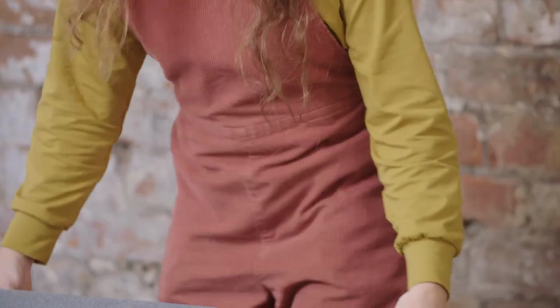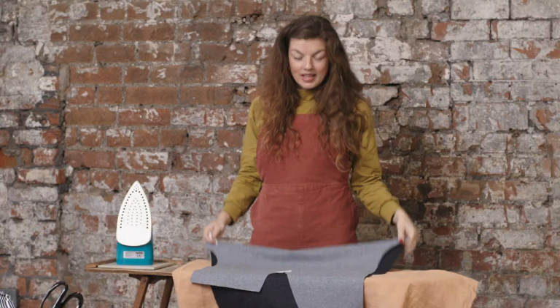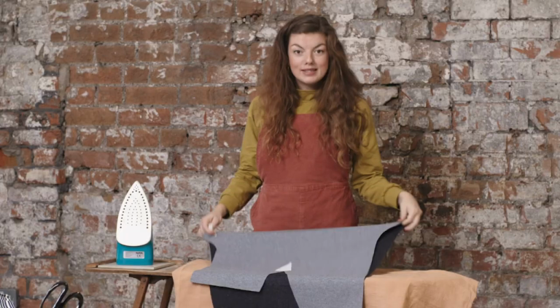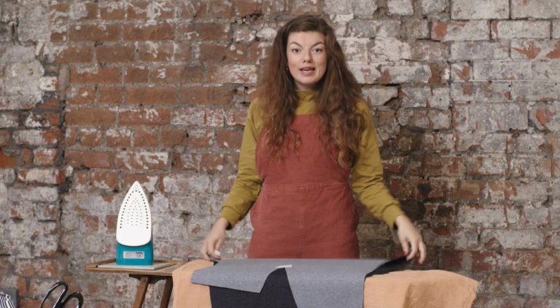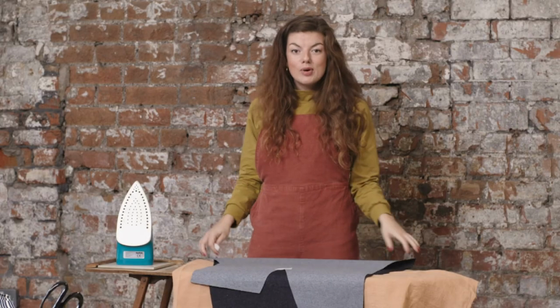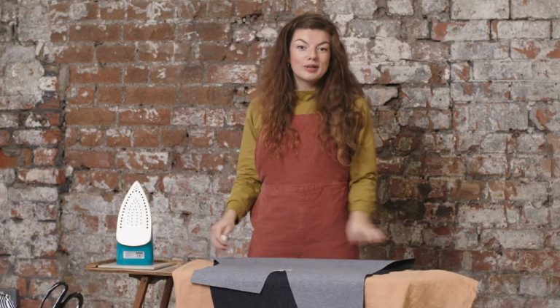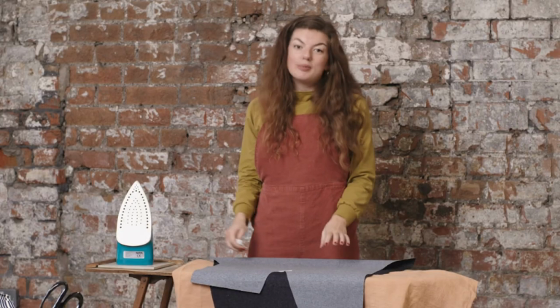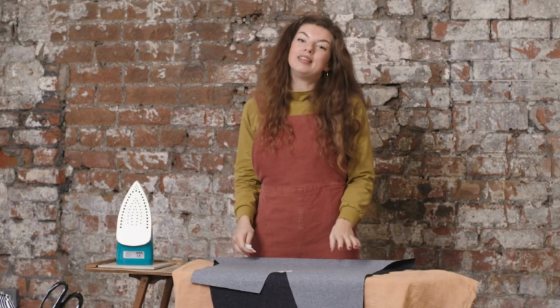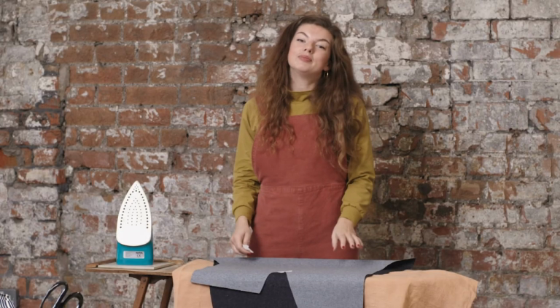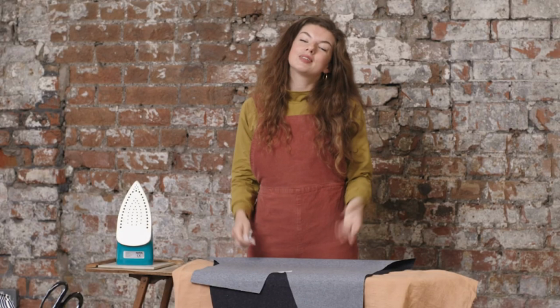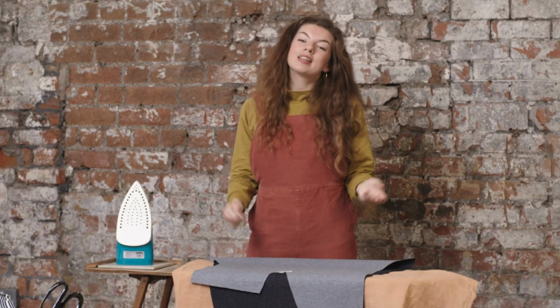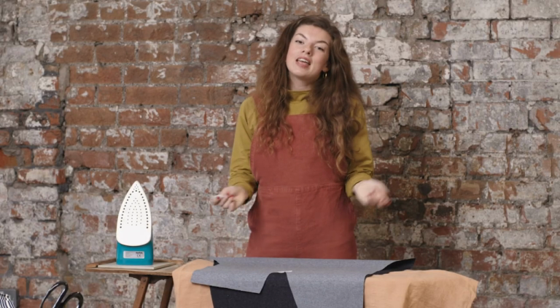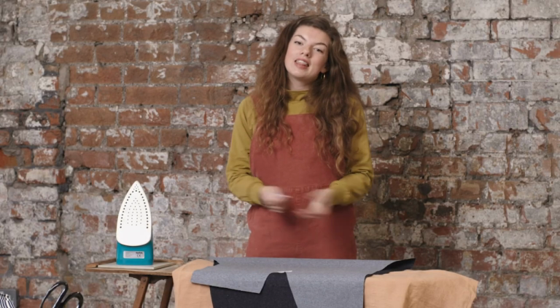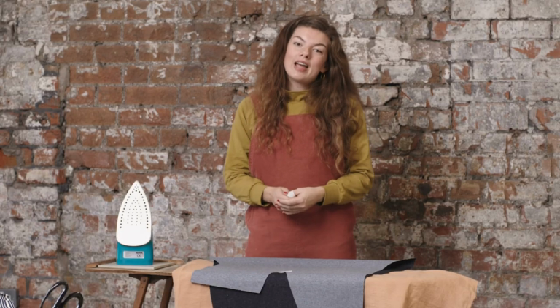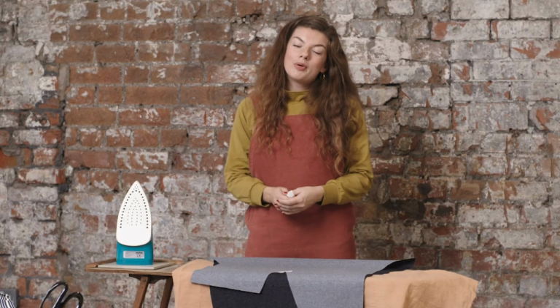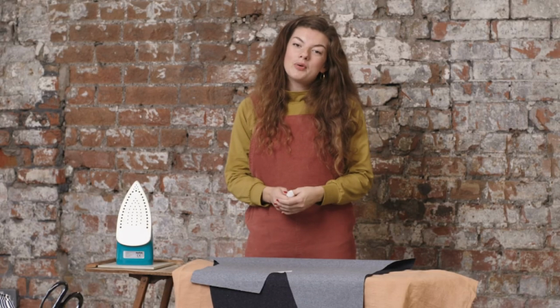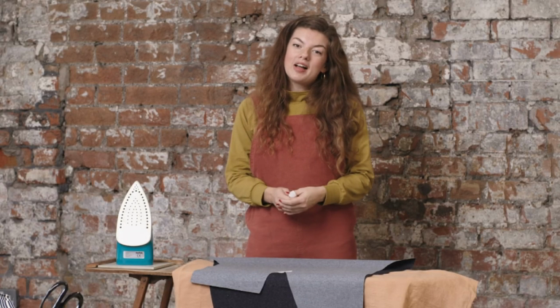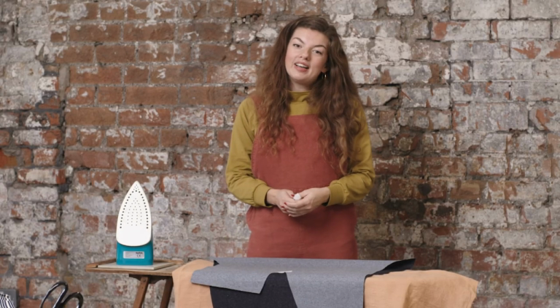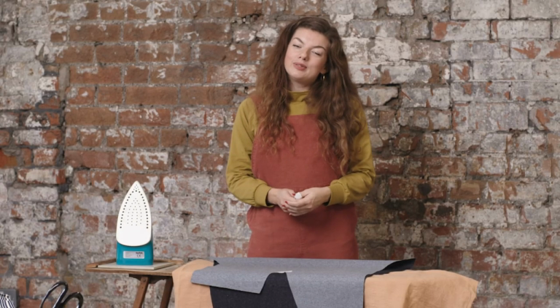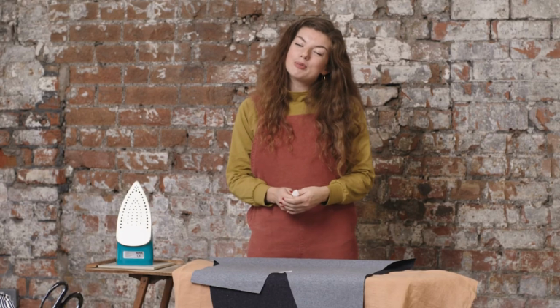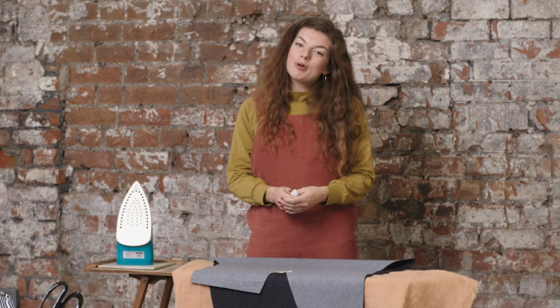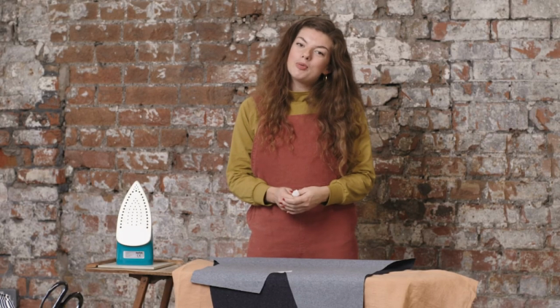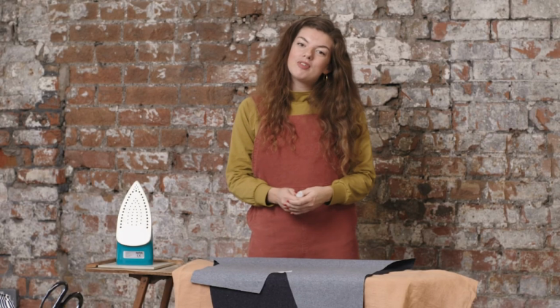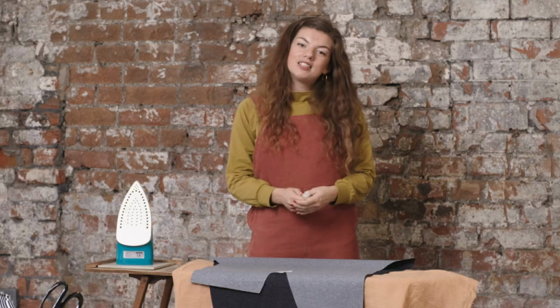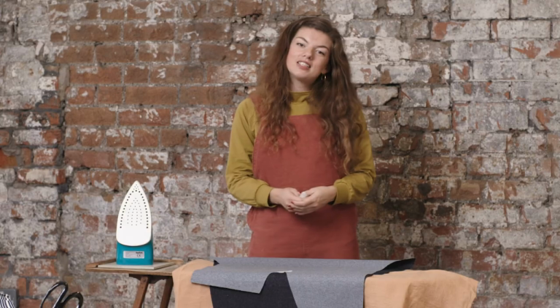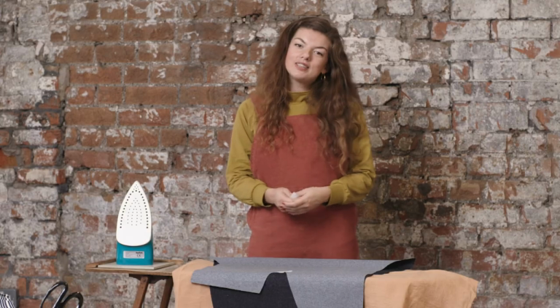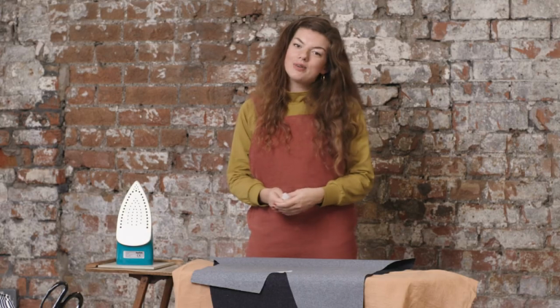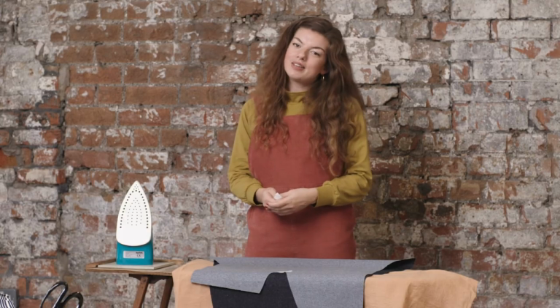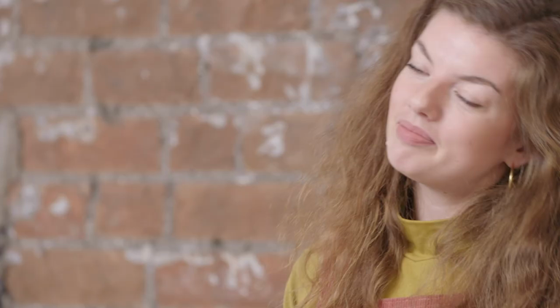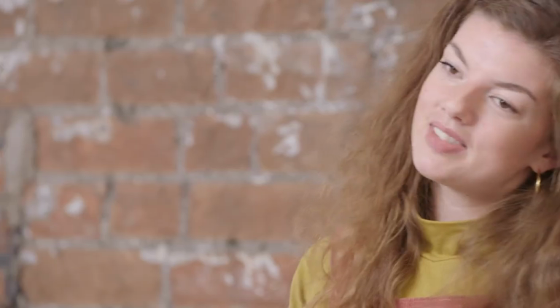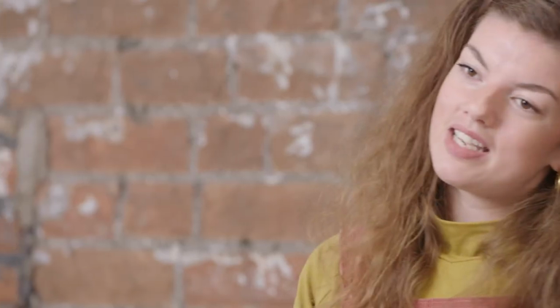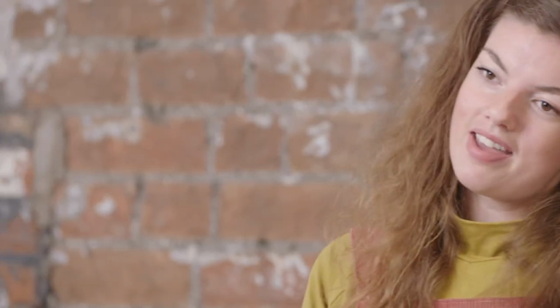That's day one complete. Now we're all cut out, tomorrow we're ready to start sewing. See you there!